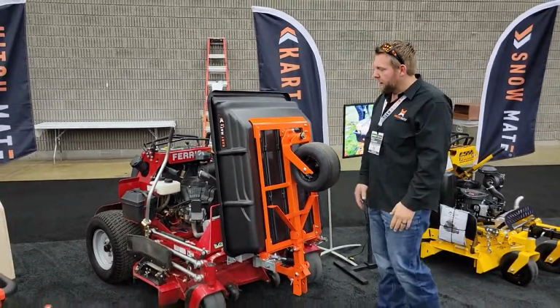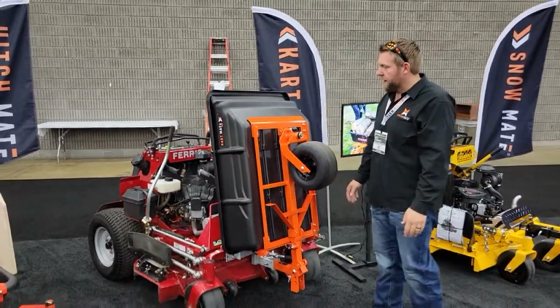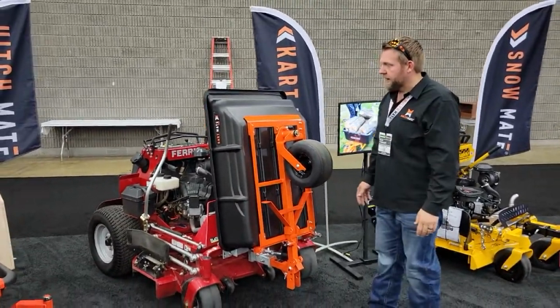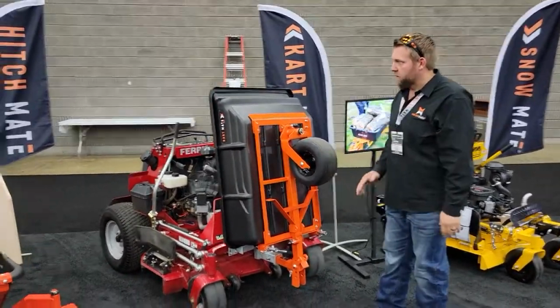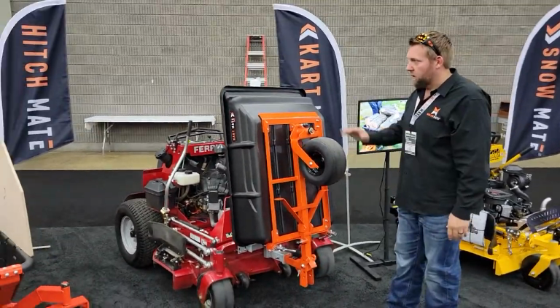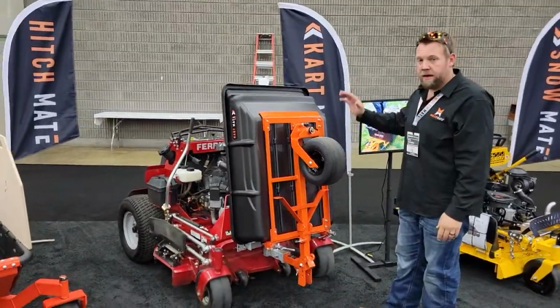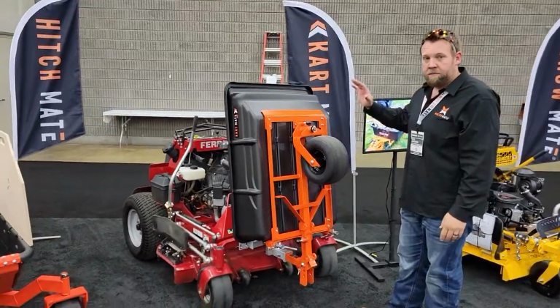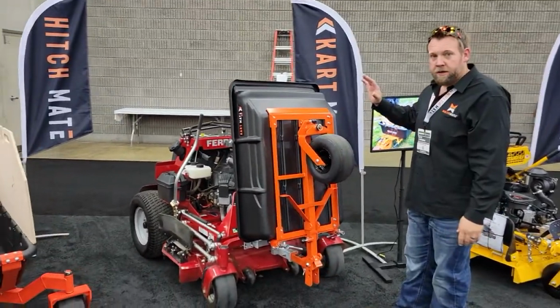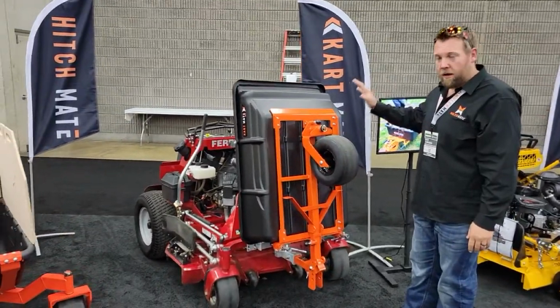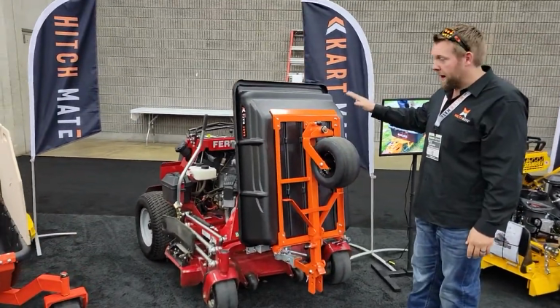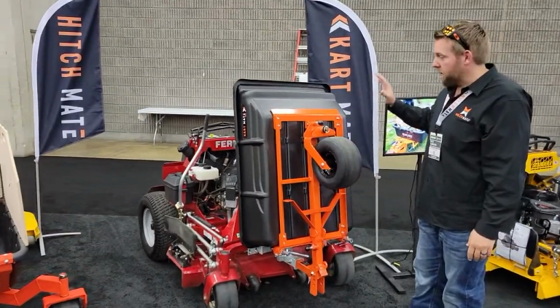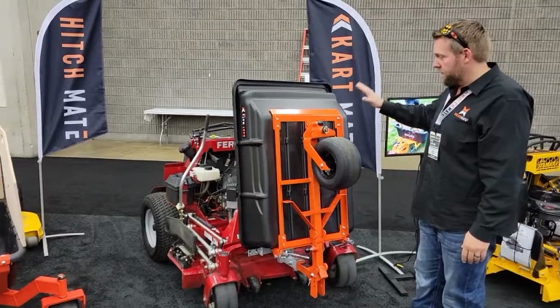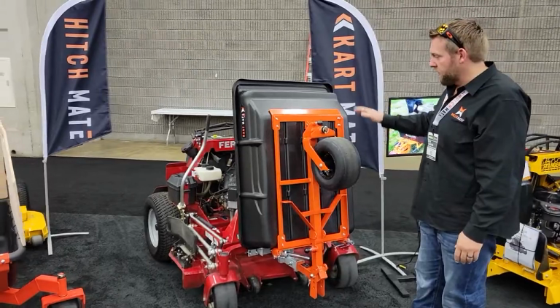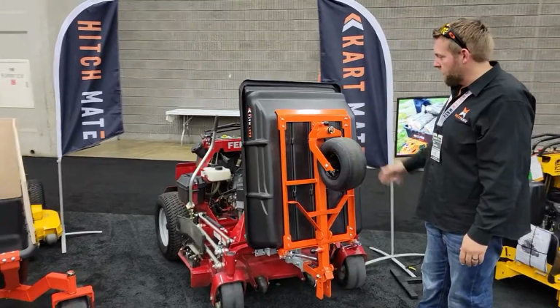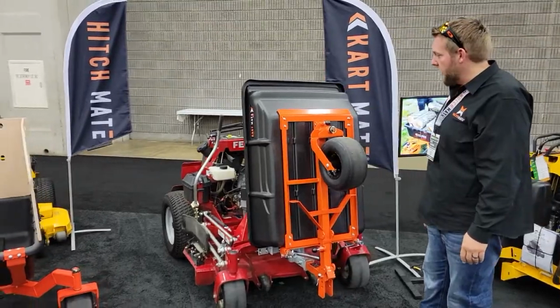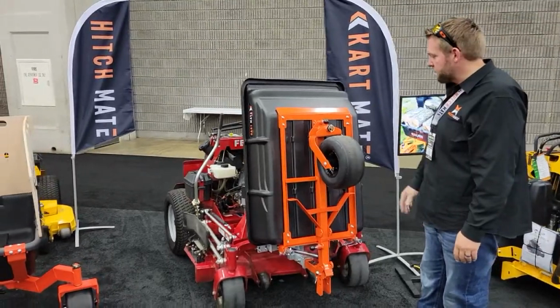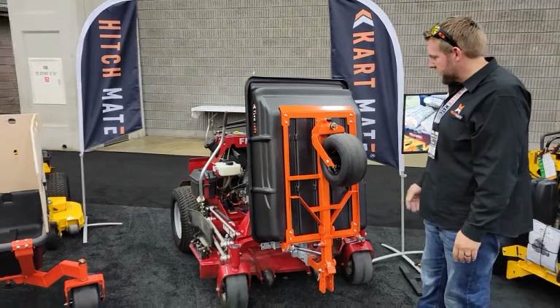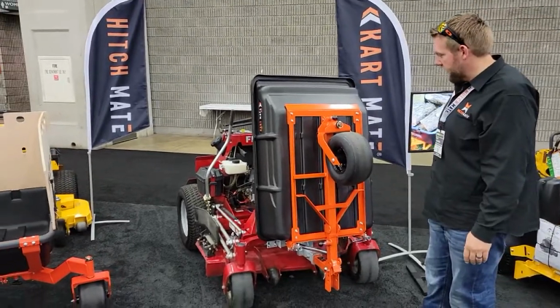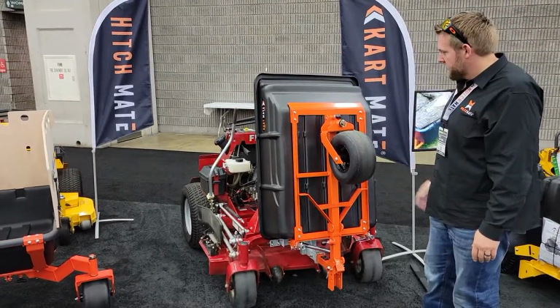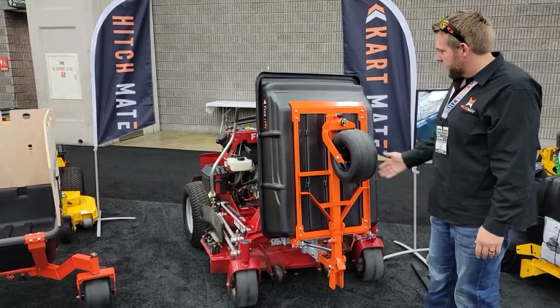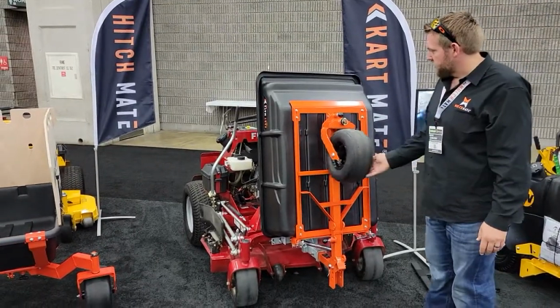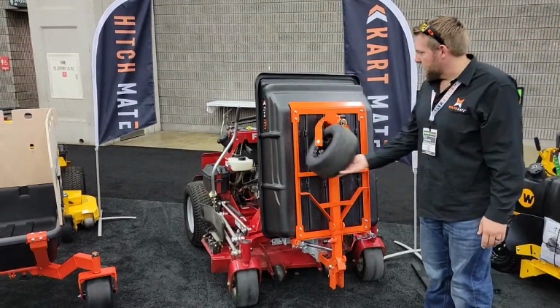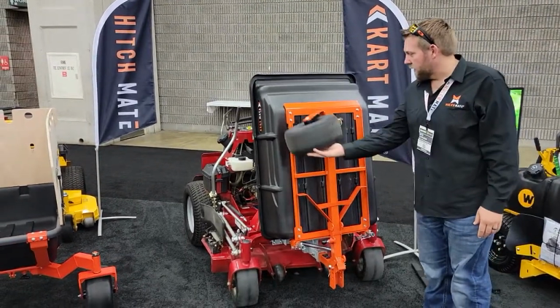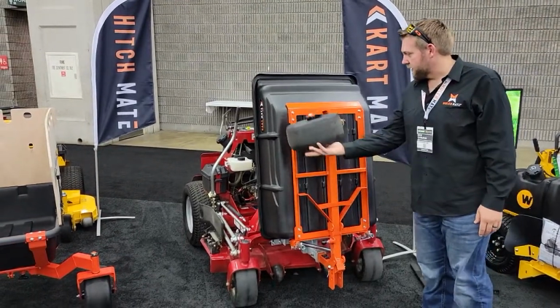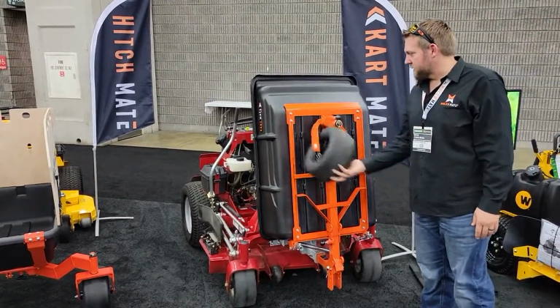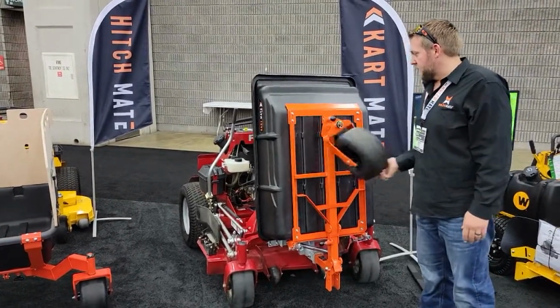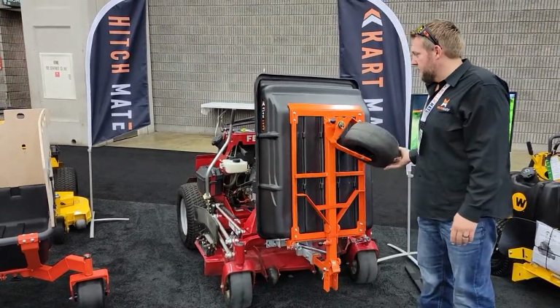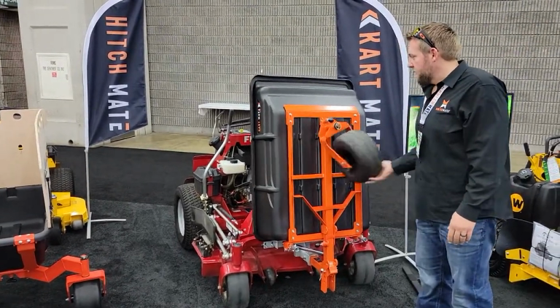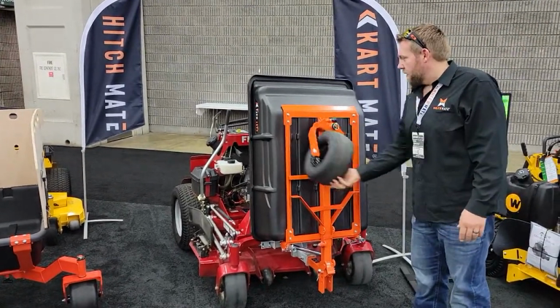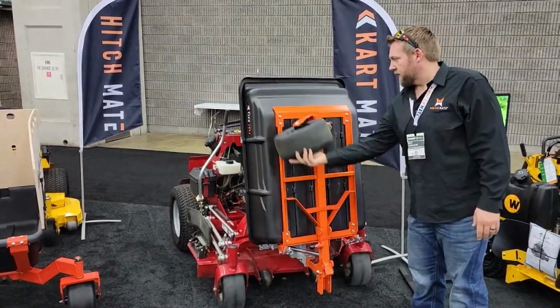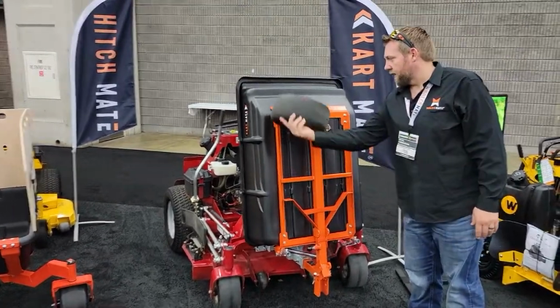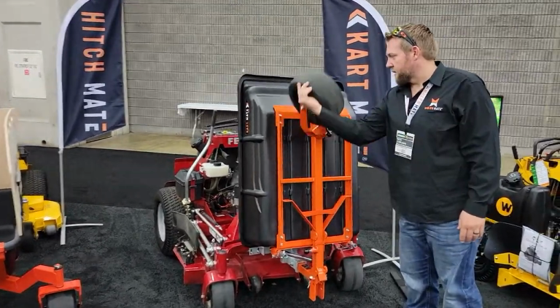And here's that wheel — this is the articulation. Real, real nice.